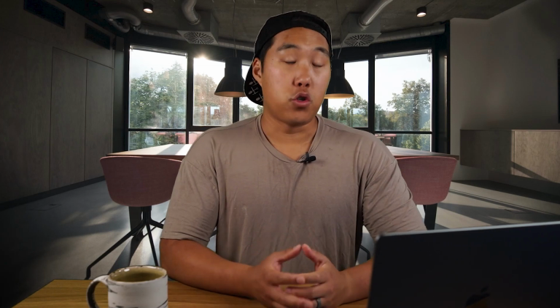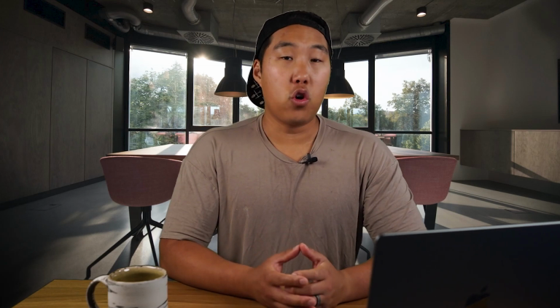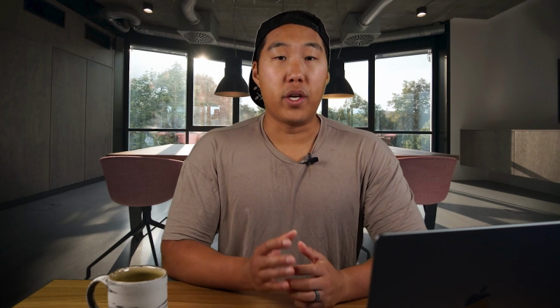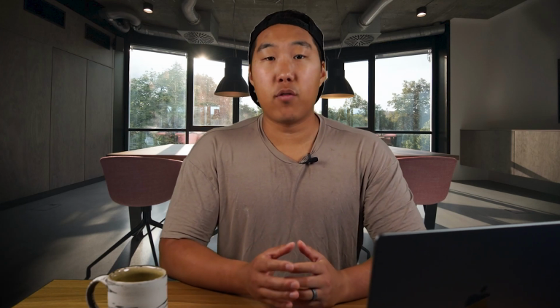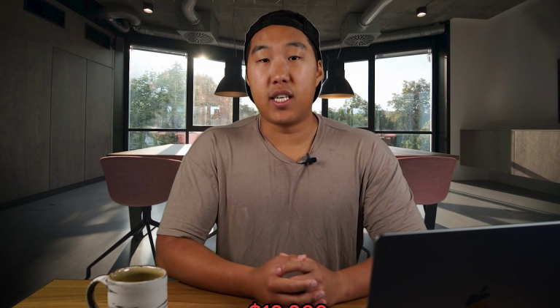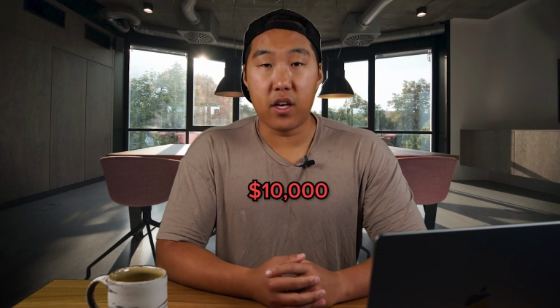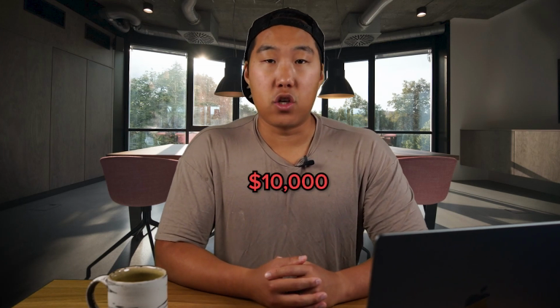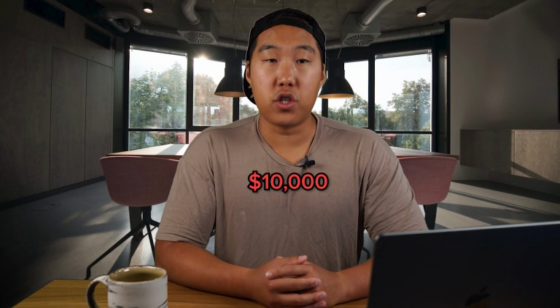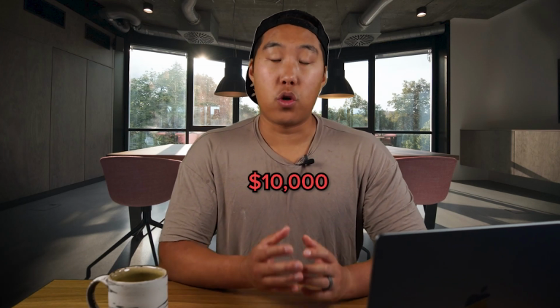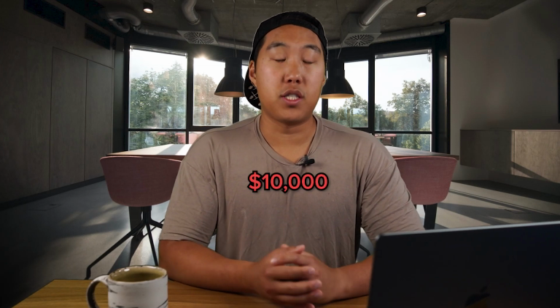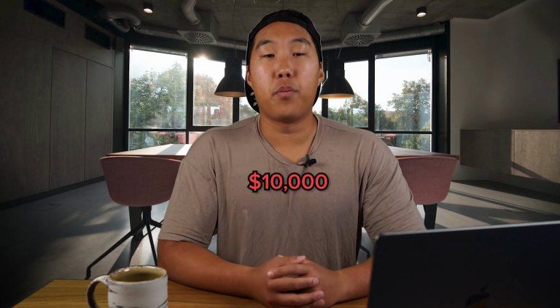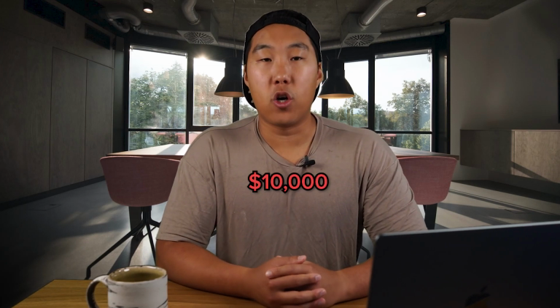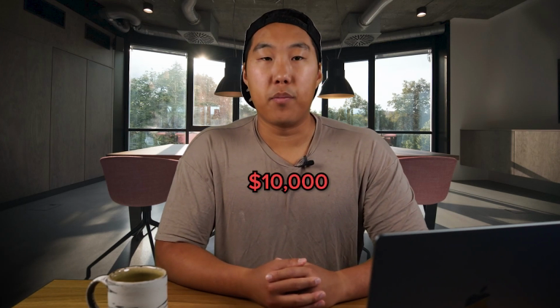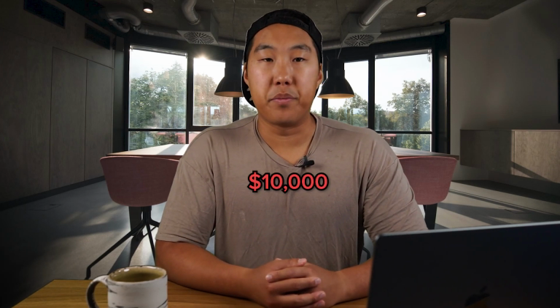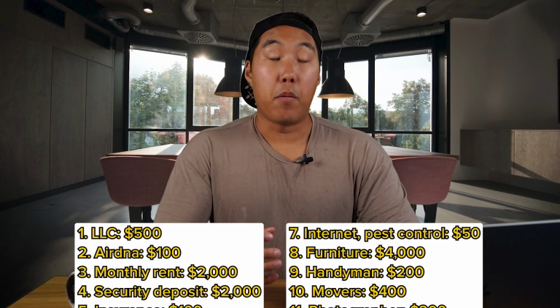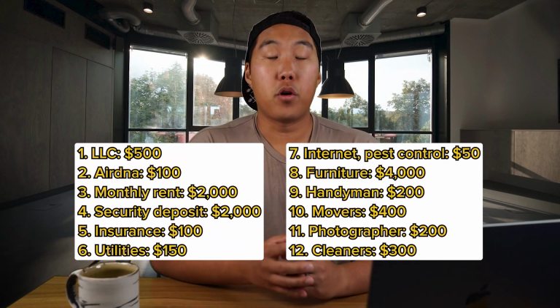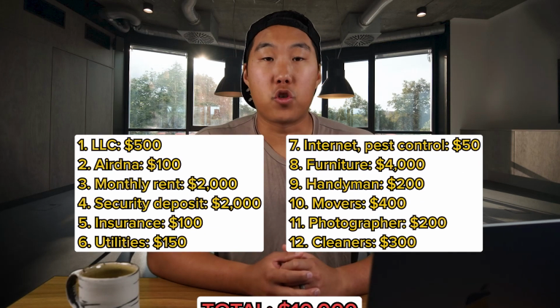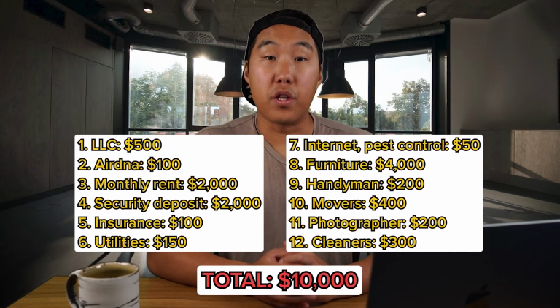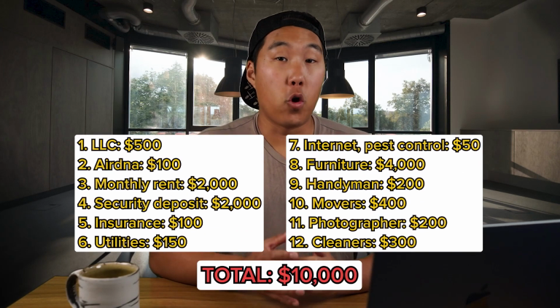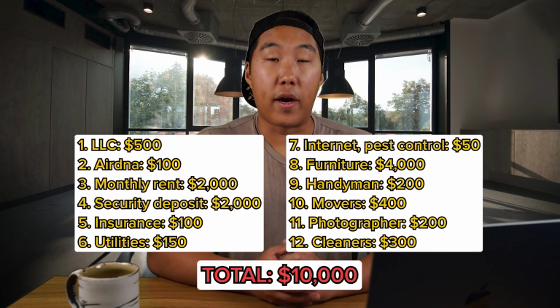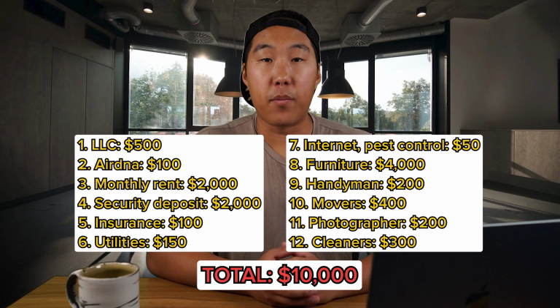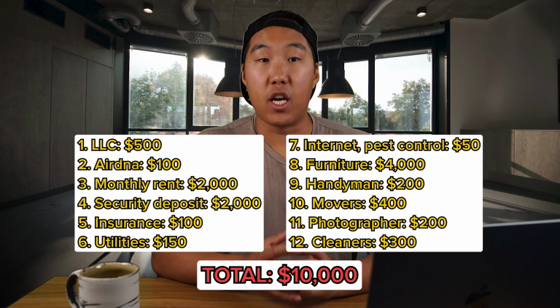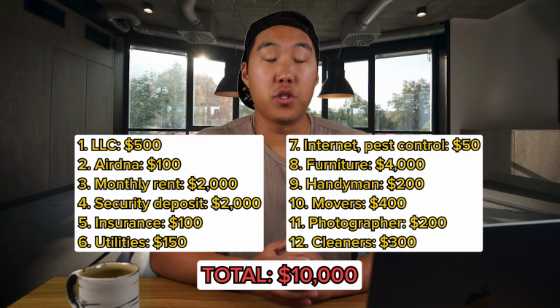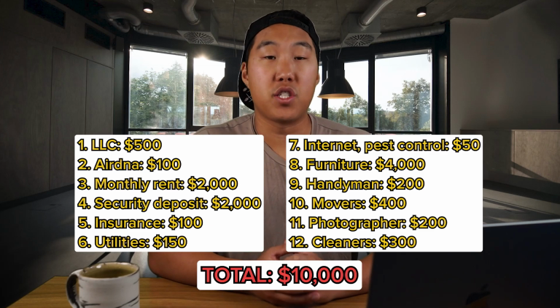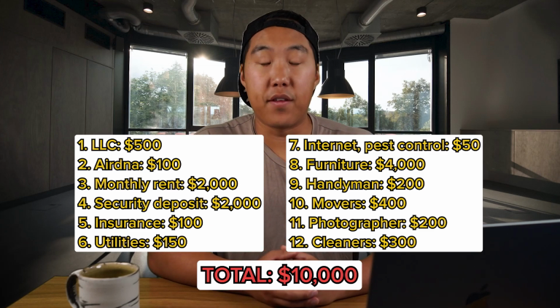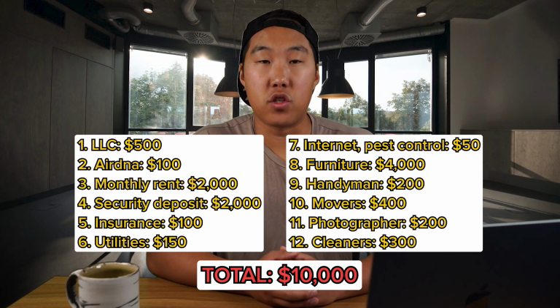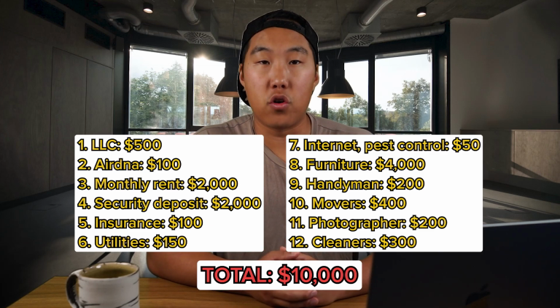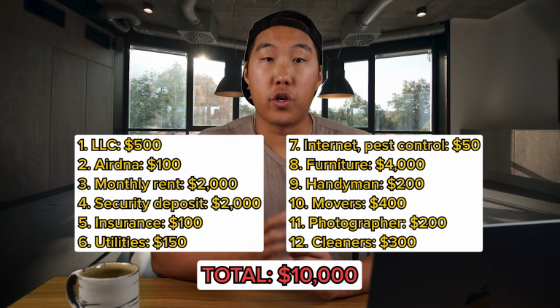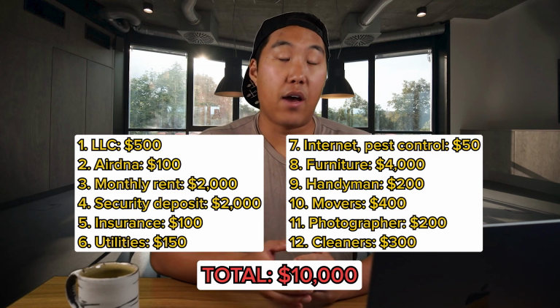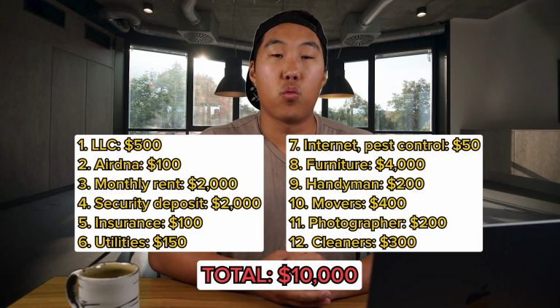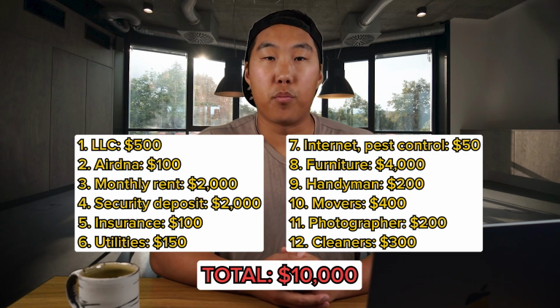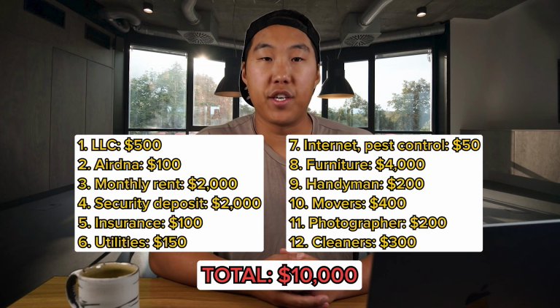In total, you need around $10,000 to set up an Airbnb. I'll put the full cost breakdown on the screen so you have it all in one place — make sure to take a screenshot.